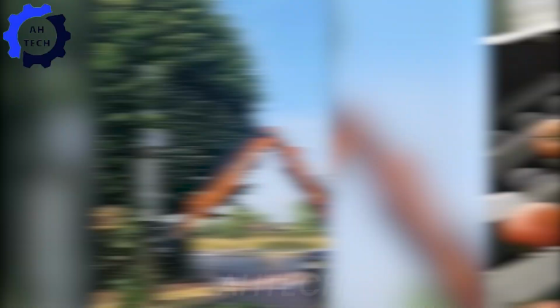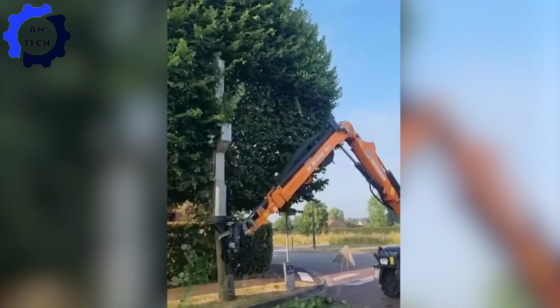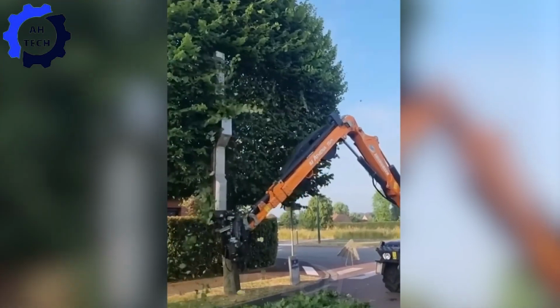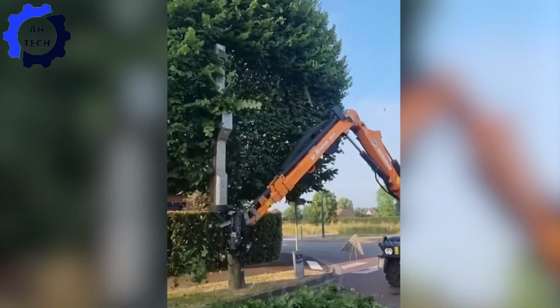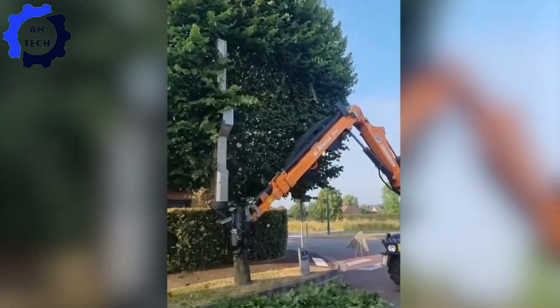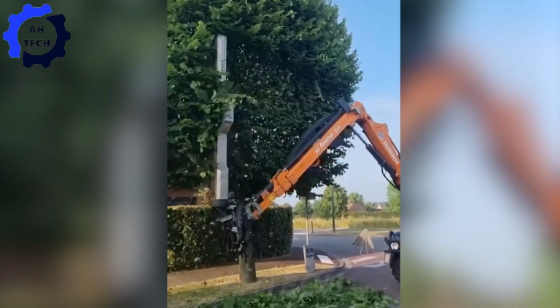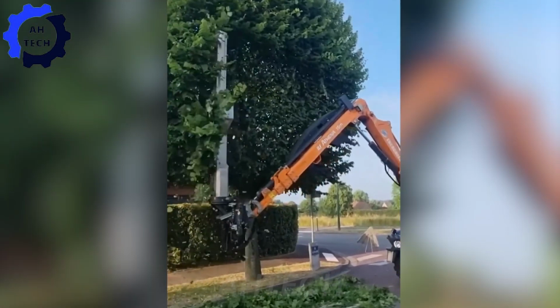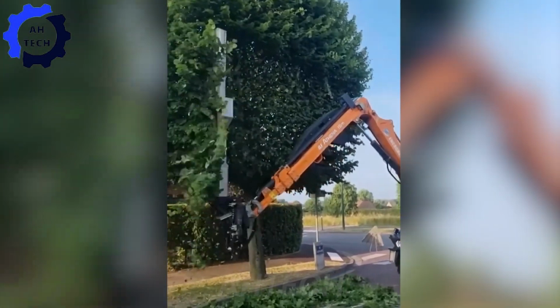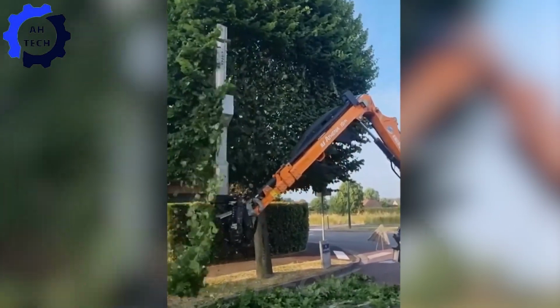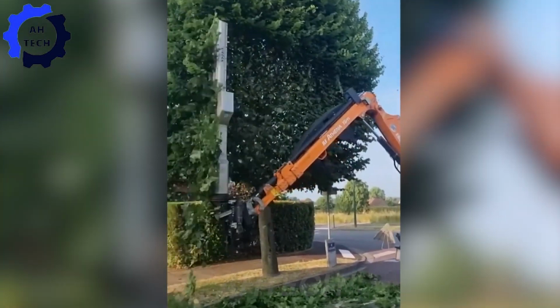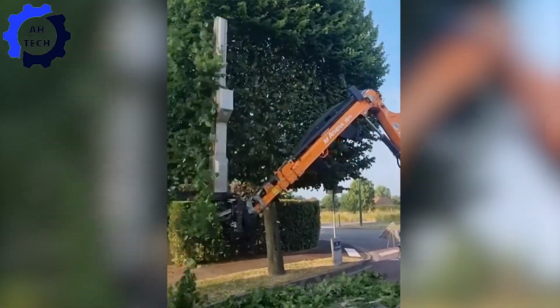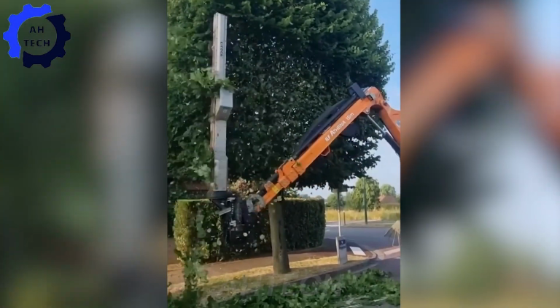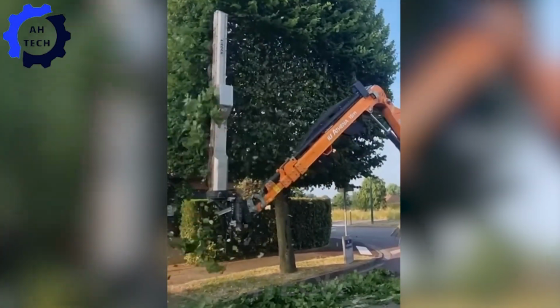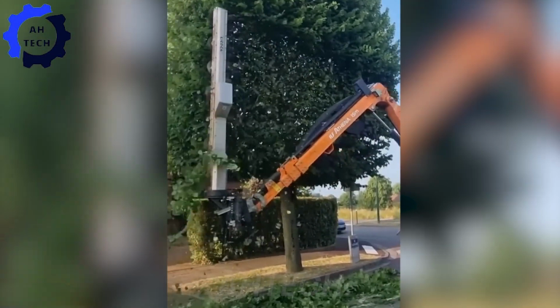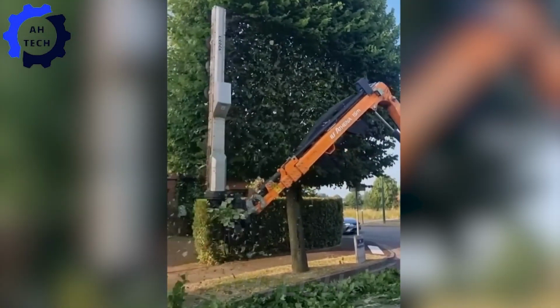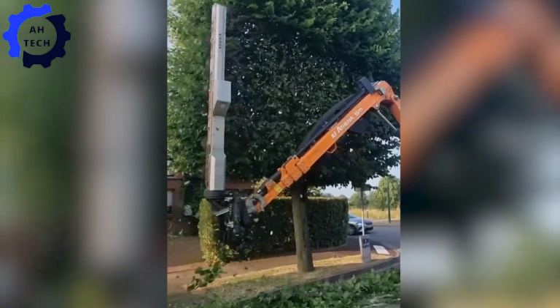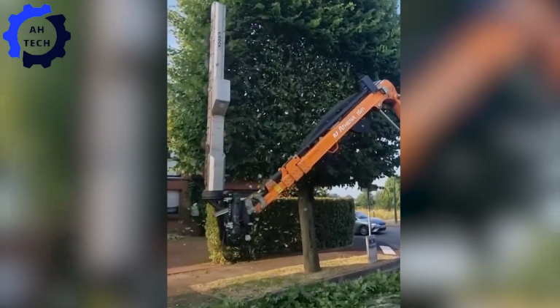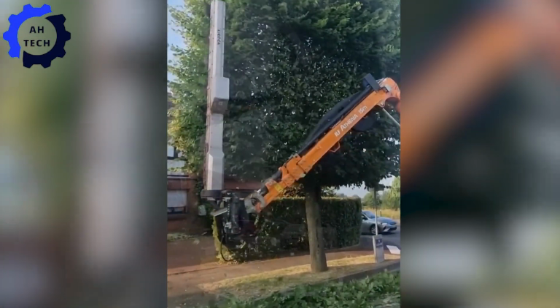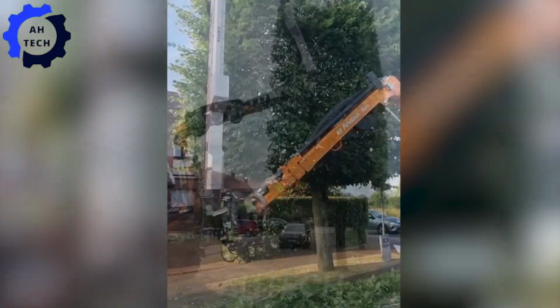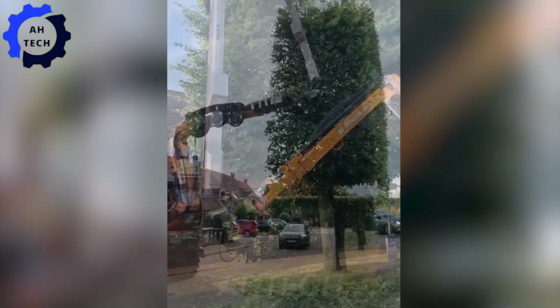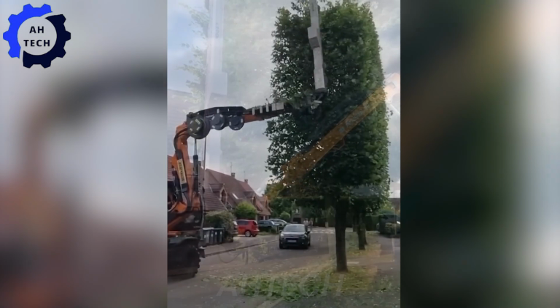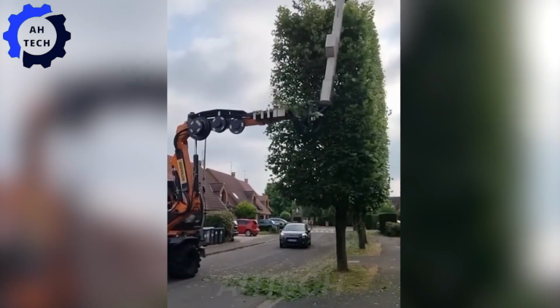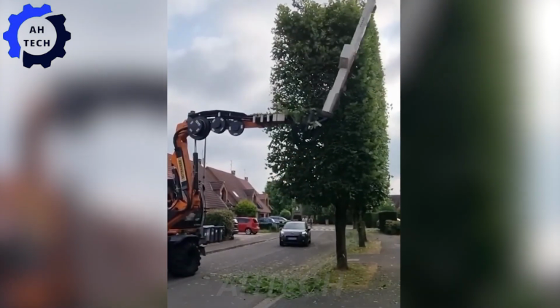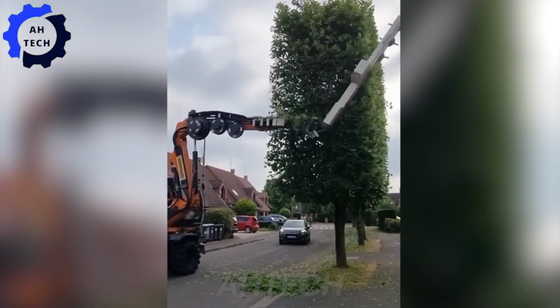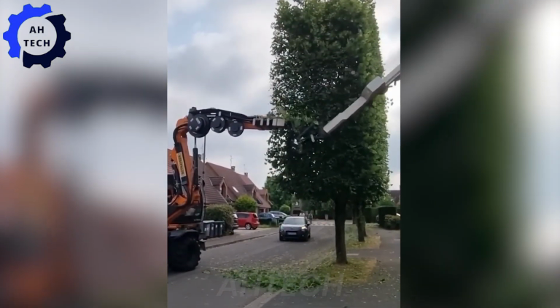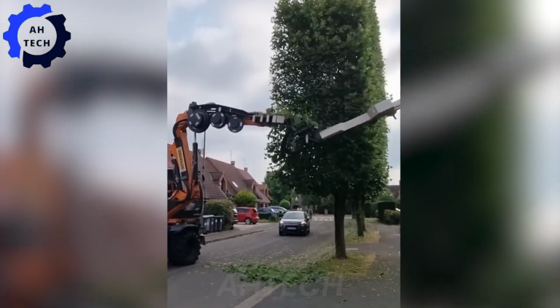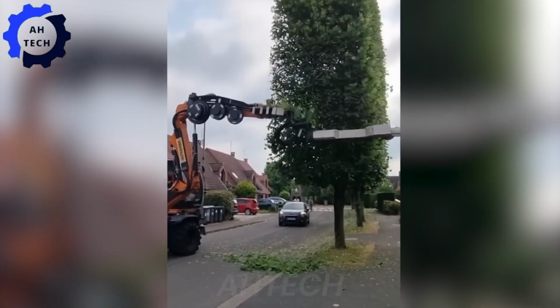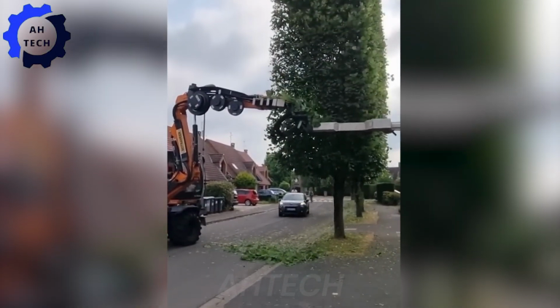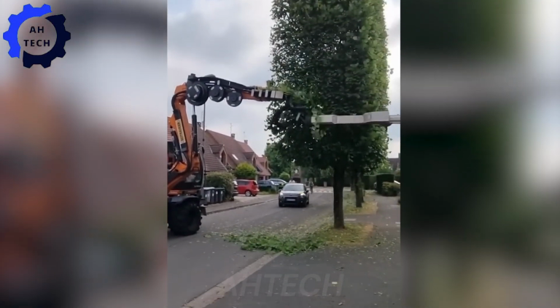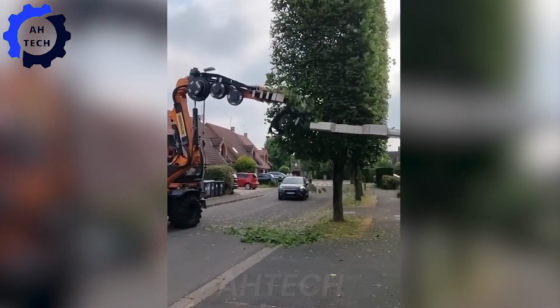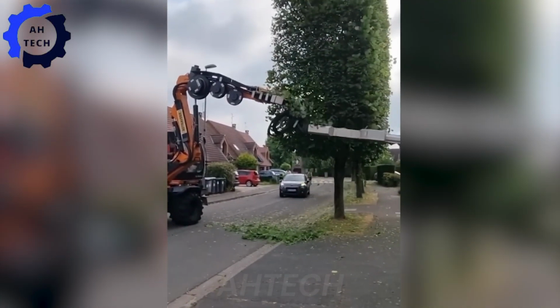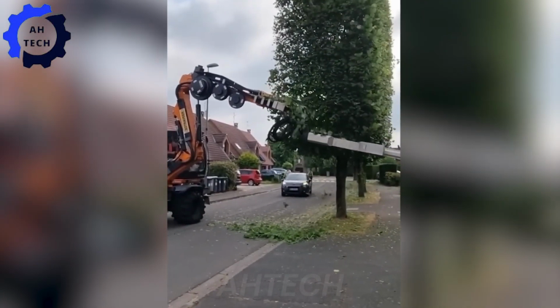Professional tree pruning equipment engineered for precision and efficiency in maintaining beautiful landscapes.